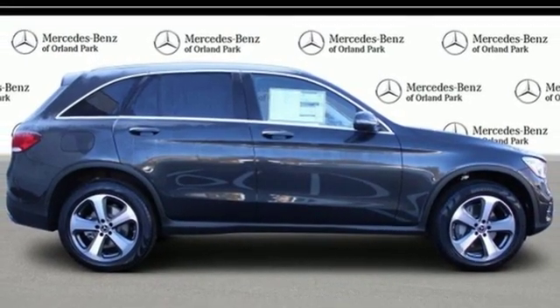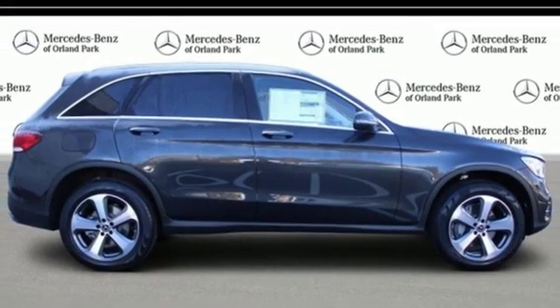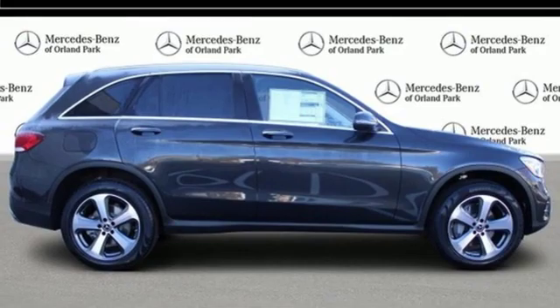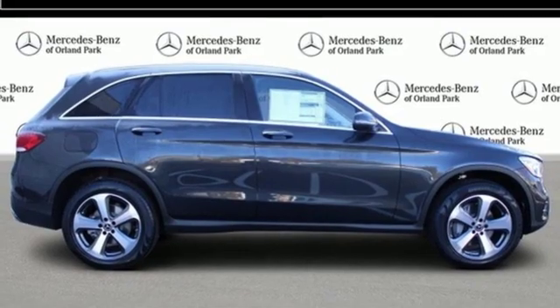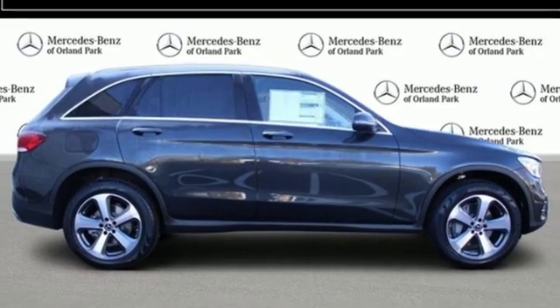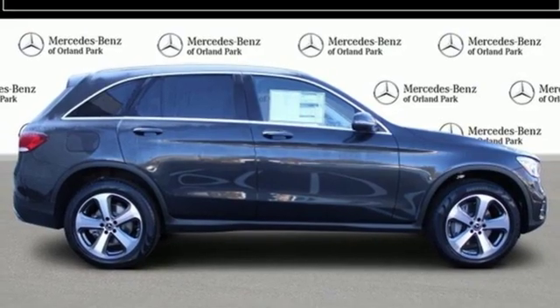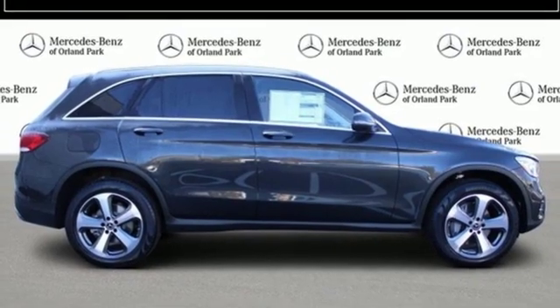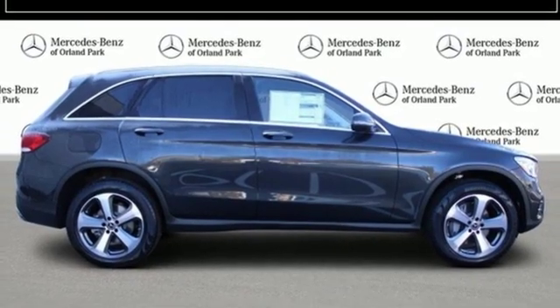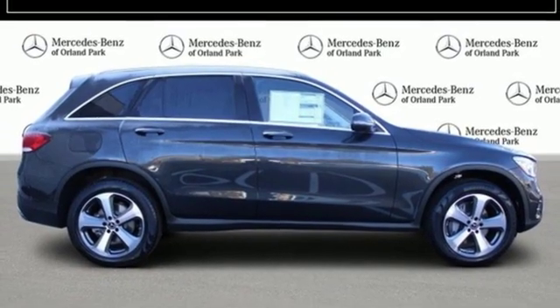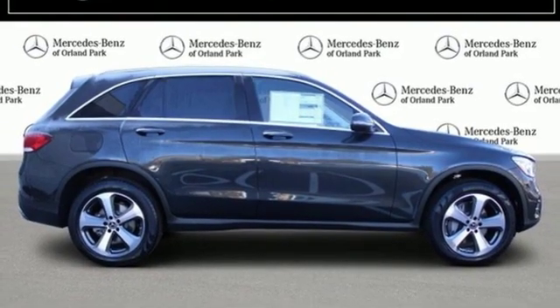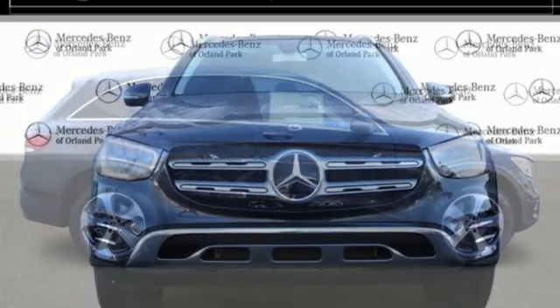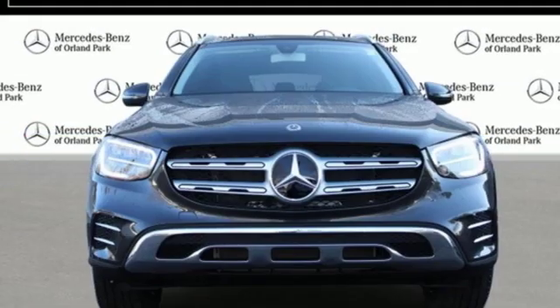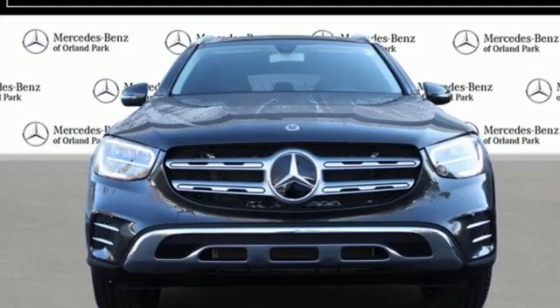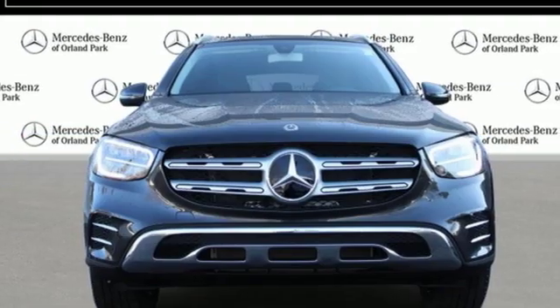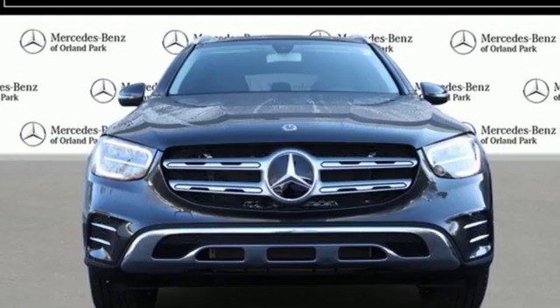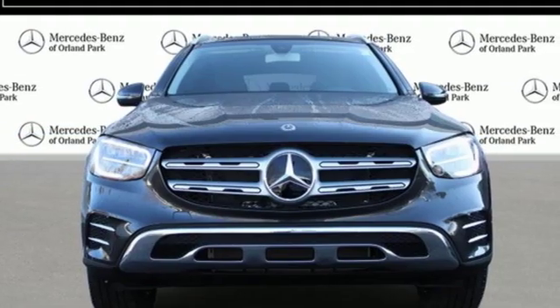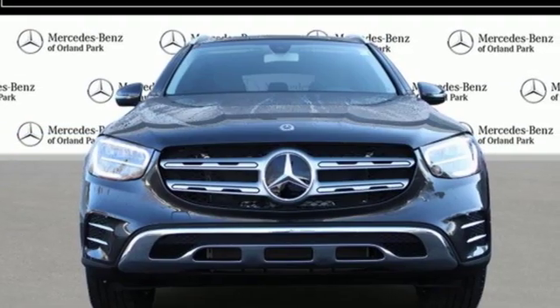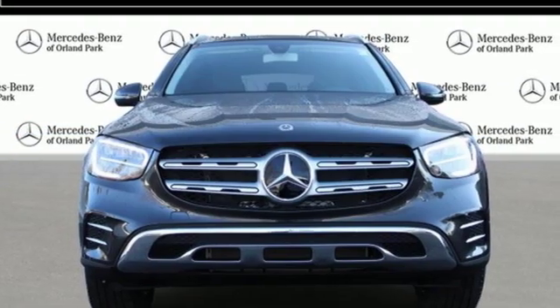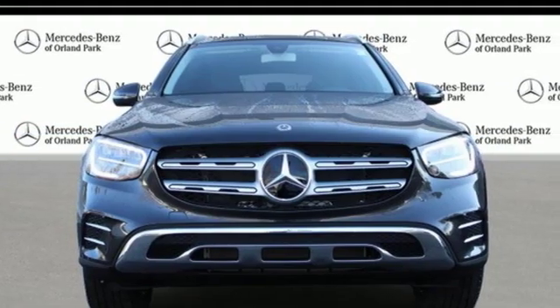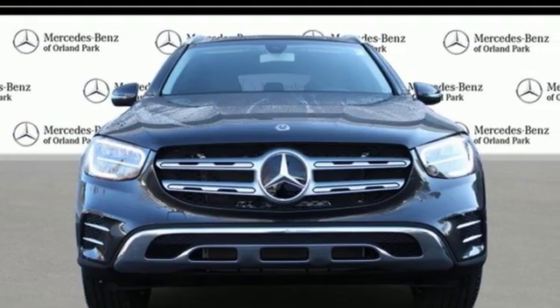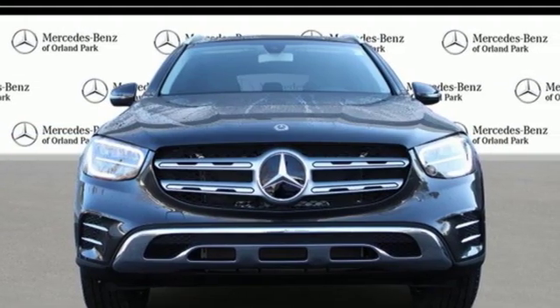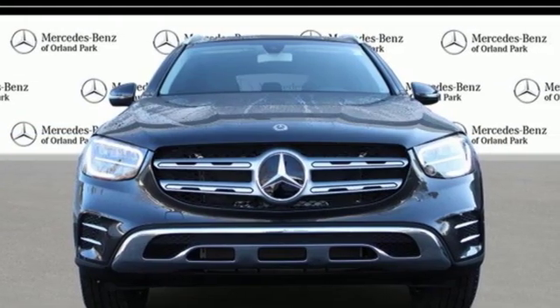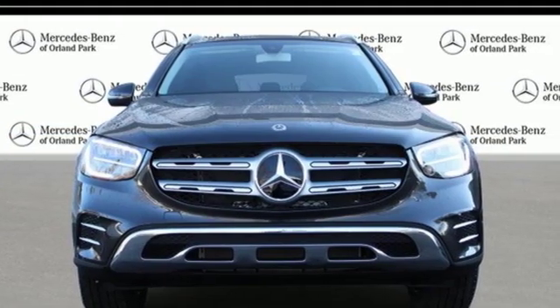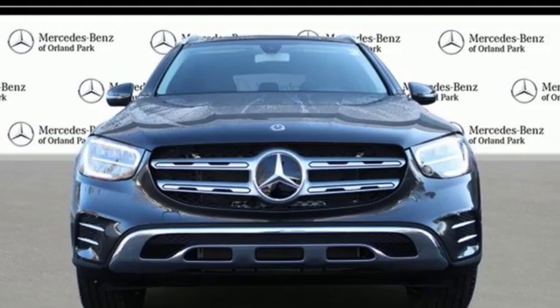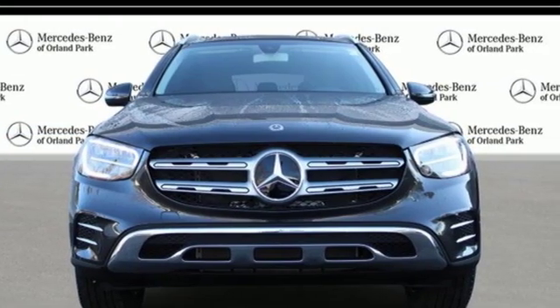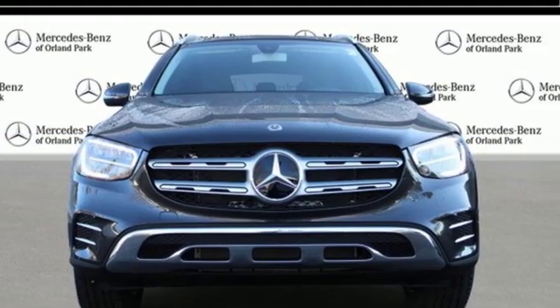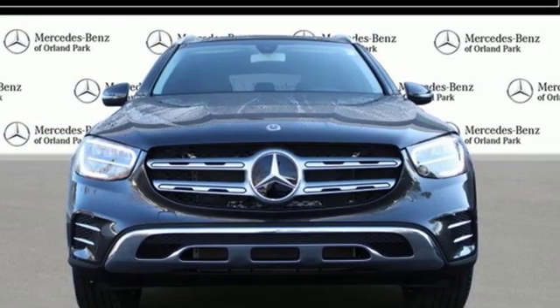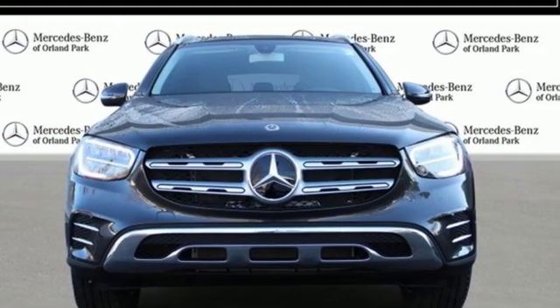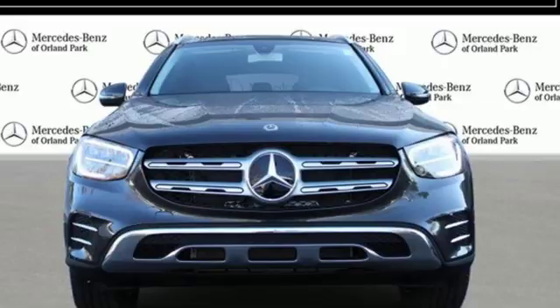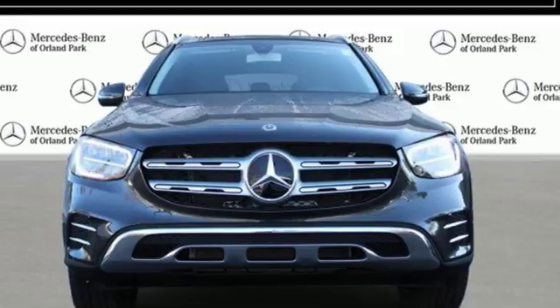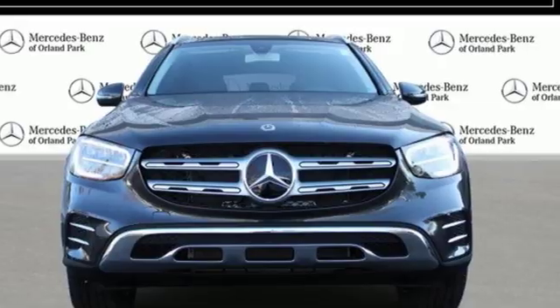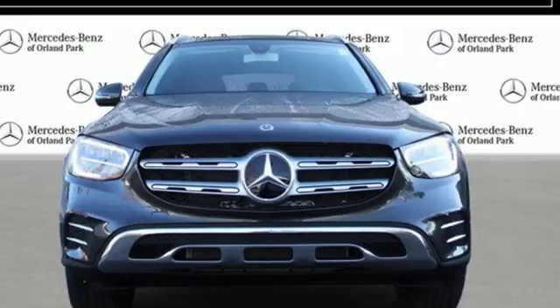High style, high performance Mercedes-Benz. See it for yourself when you take it for a test drive.